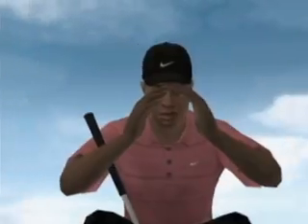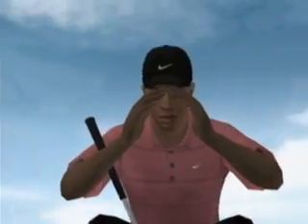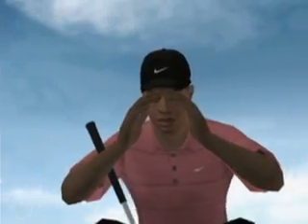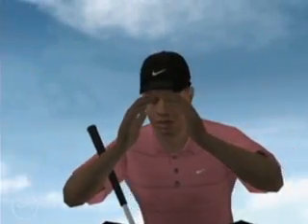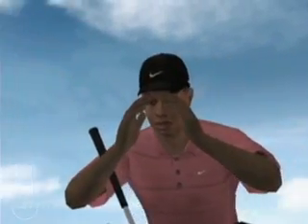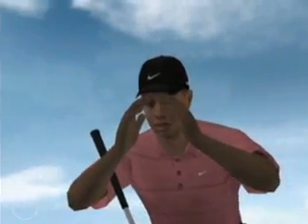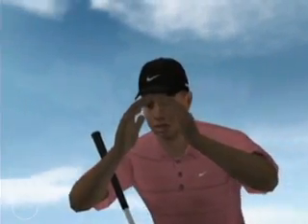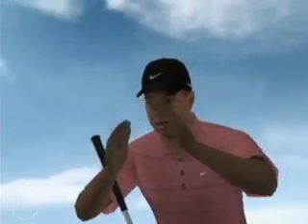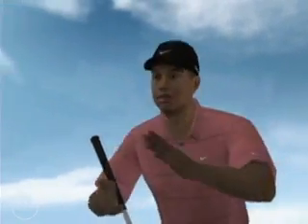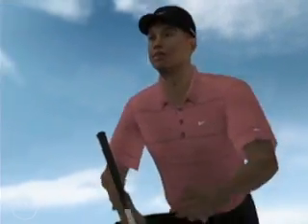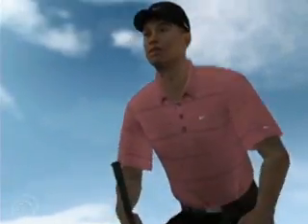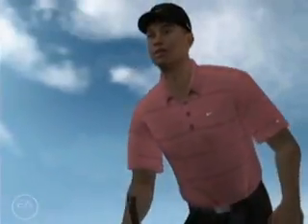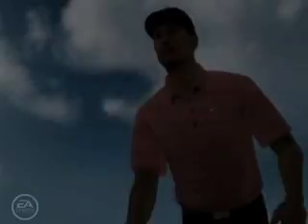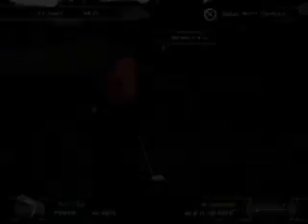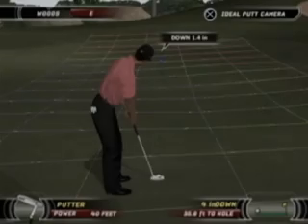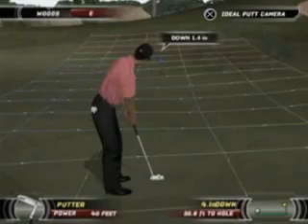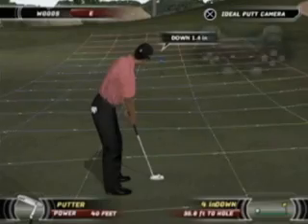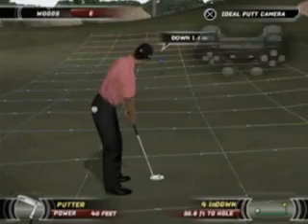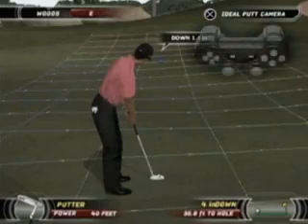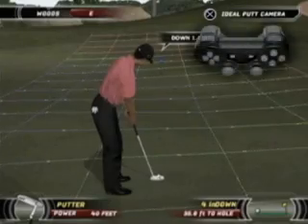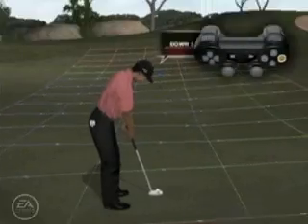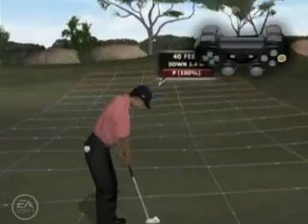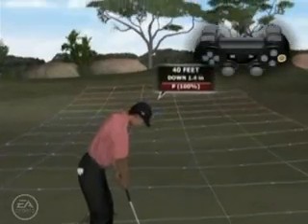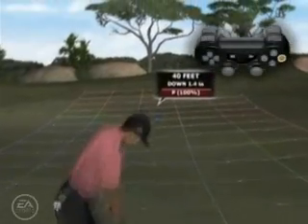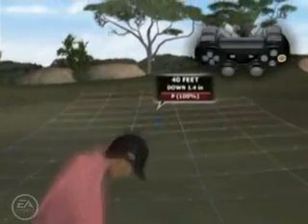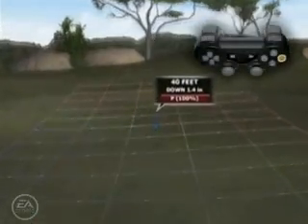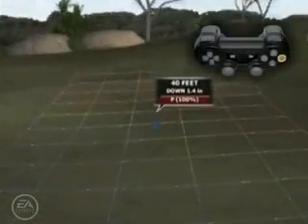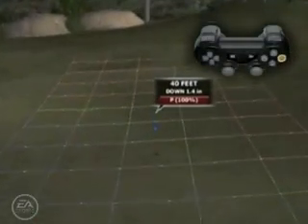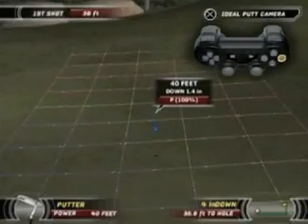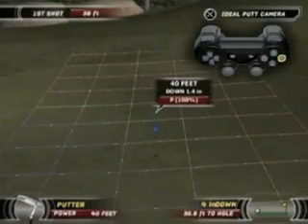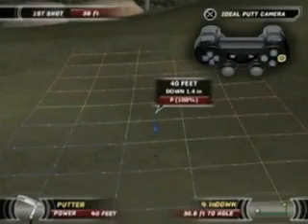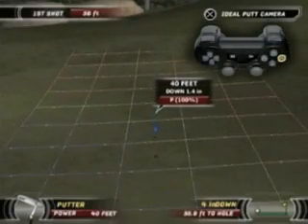Notice the grid on the green. The break indicators moving on the grid will help you determine the break of the putt.